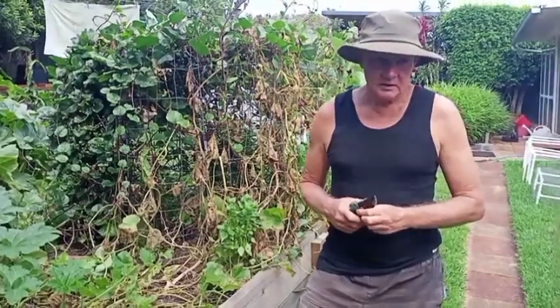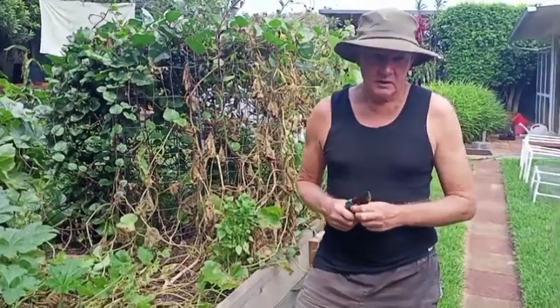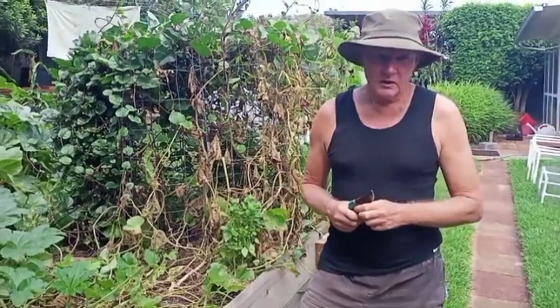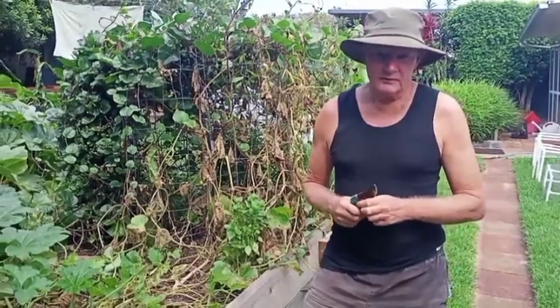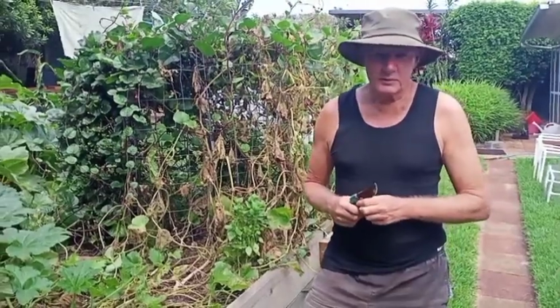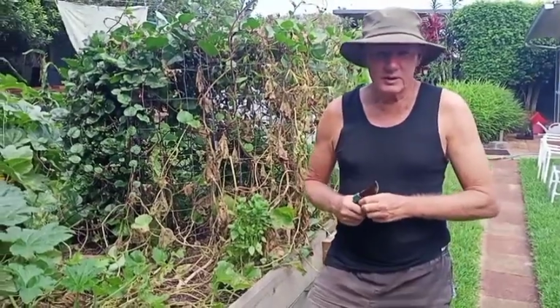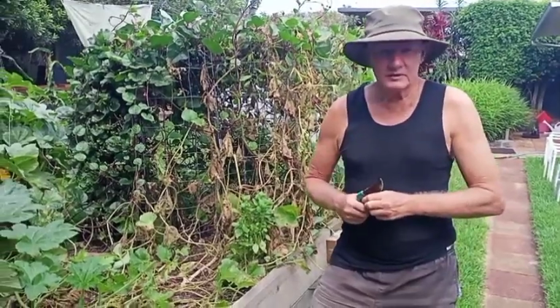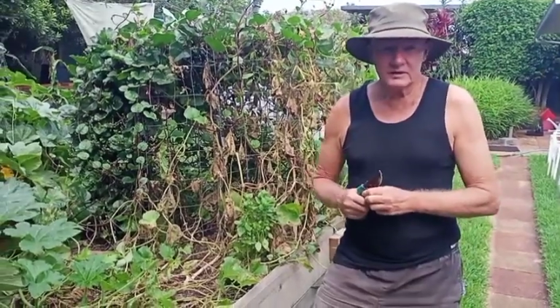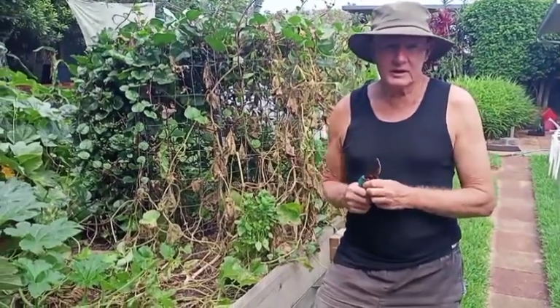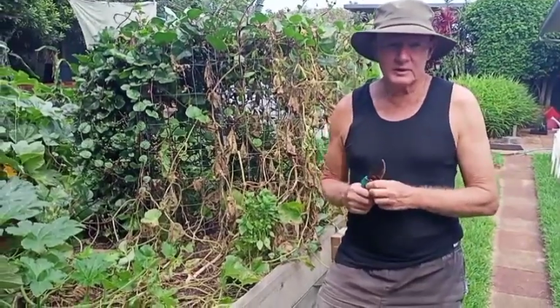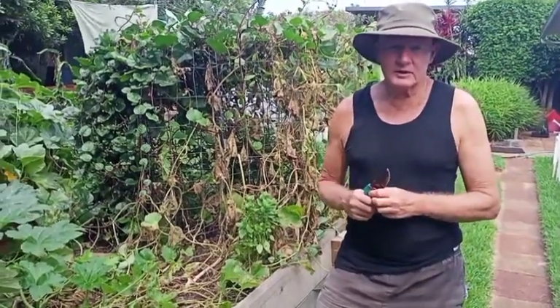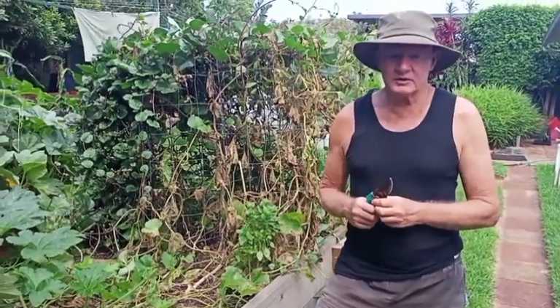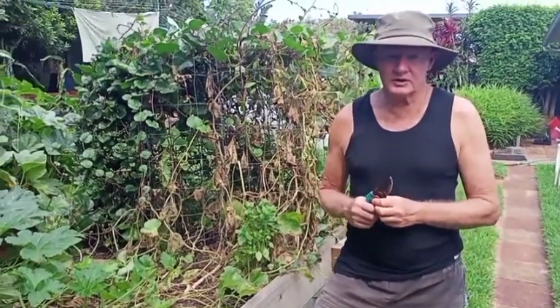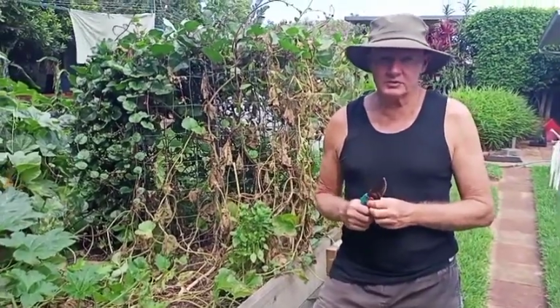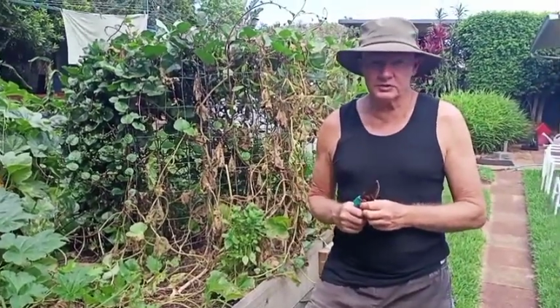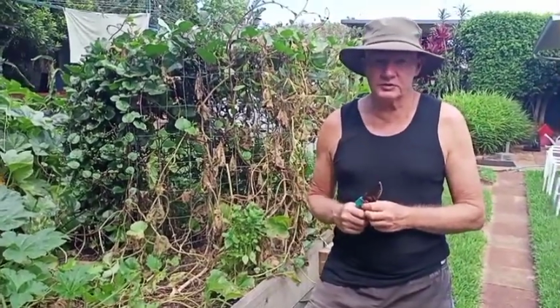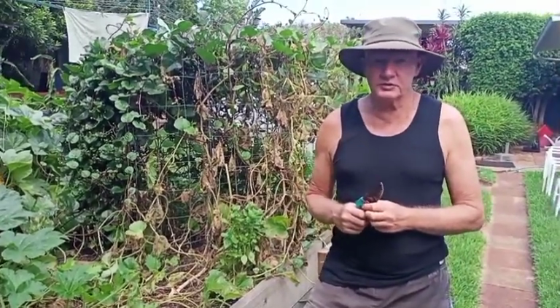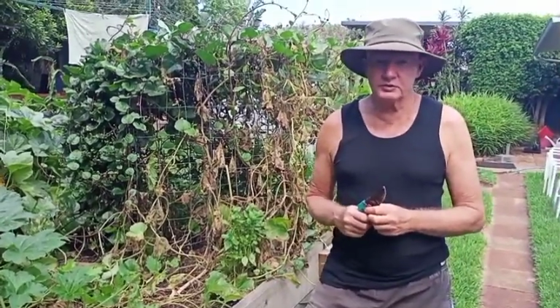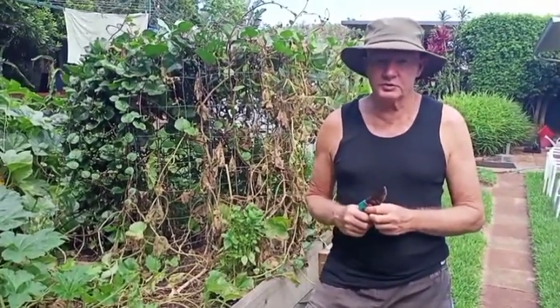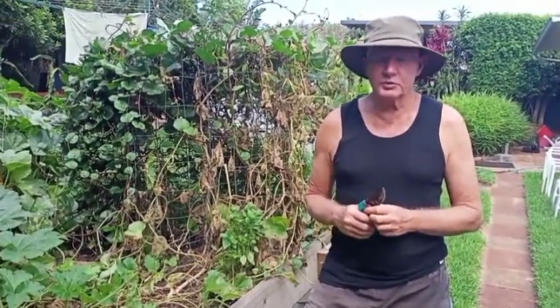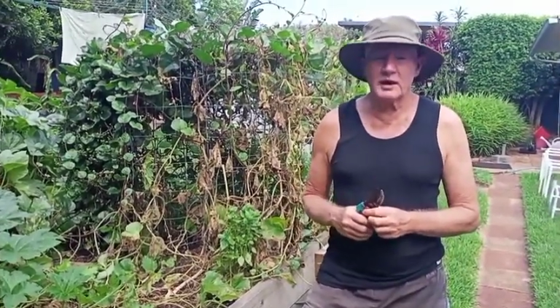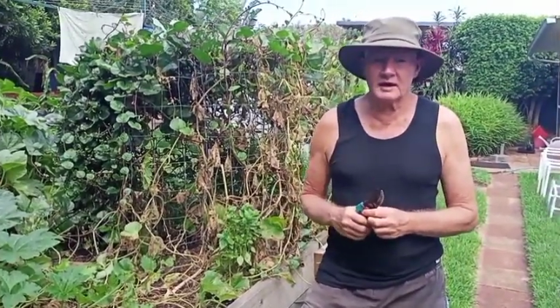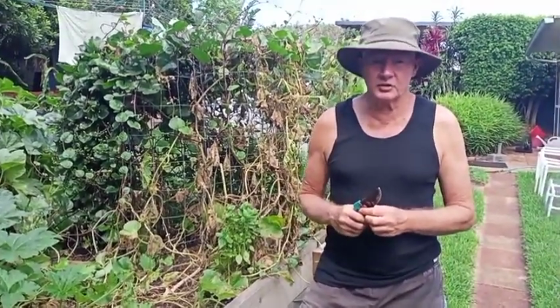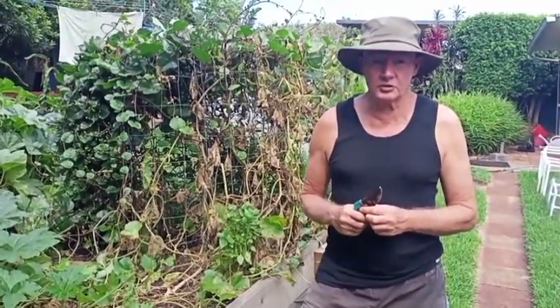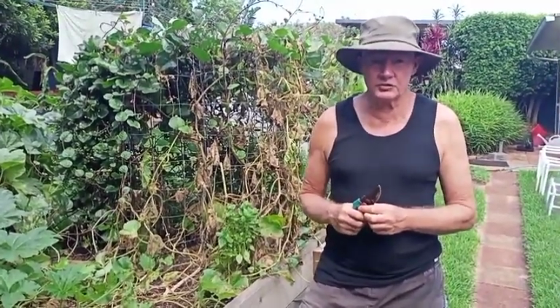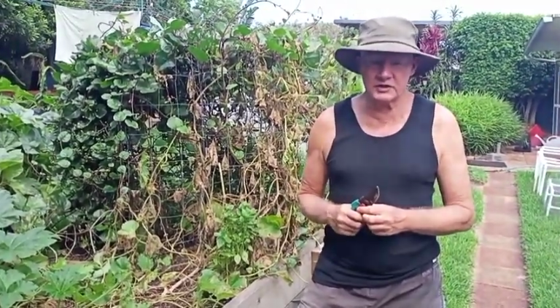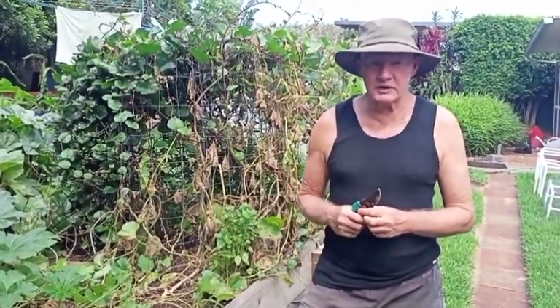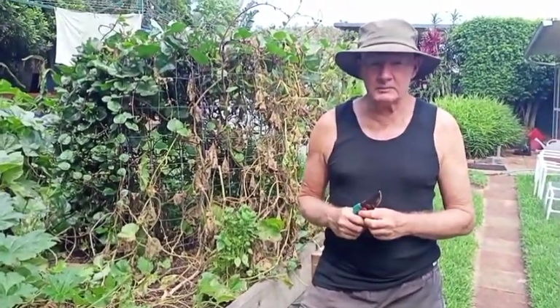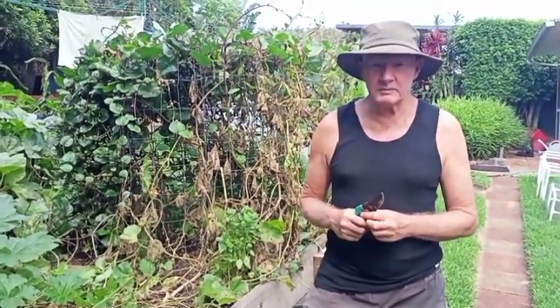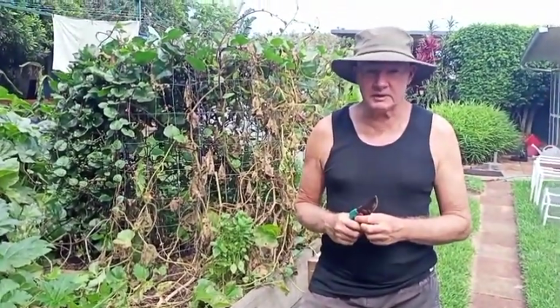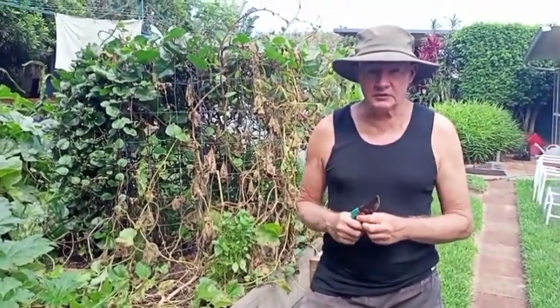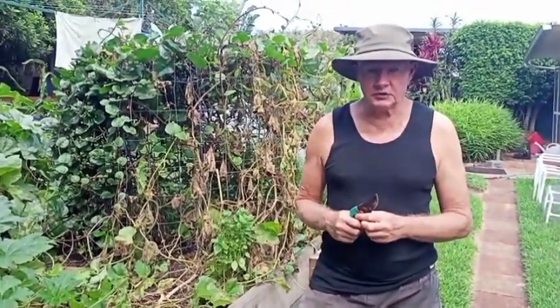Hi everybody, today we're going to introduce you to our toad skin melons.